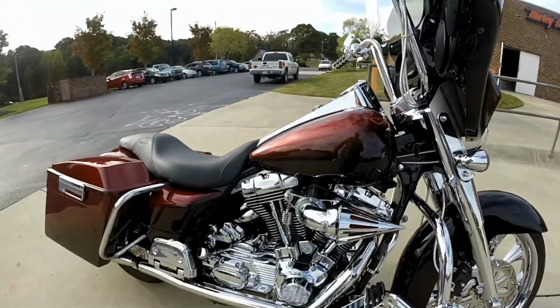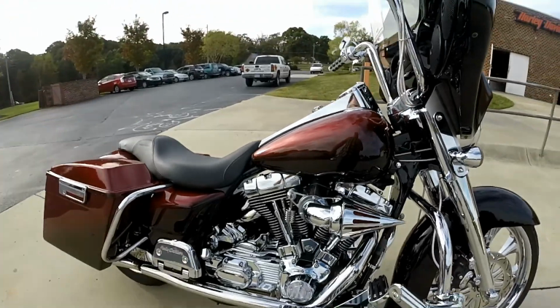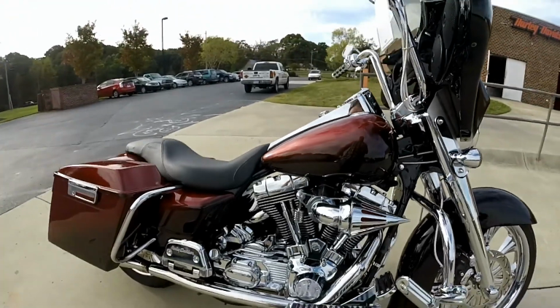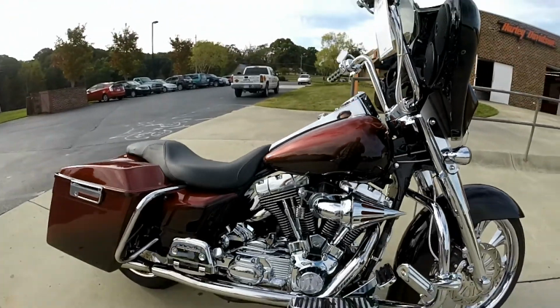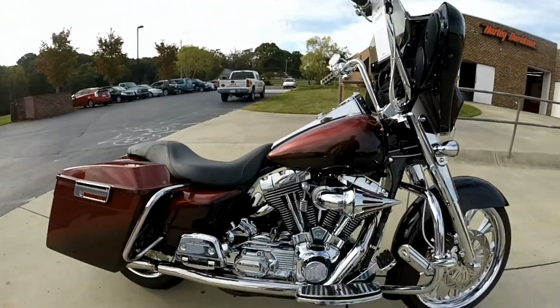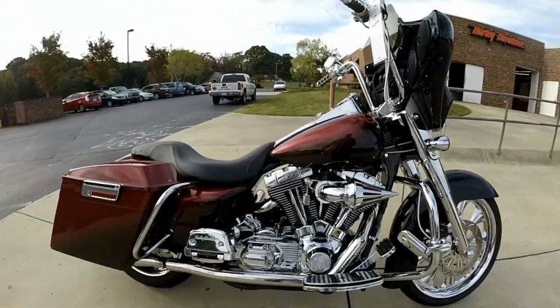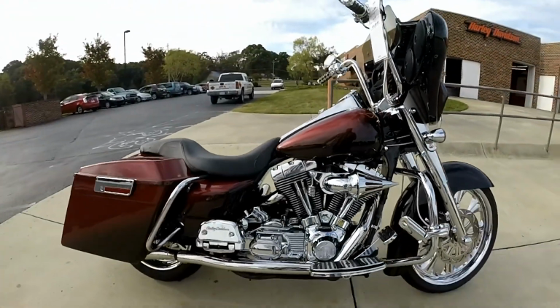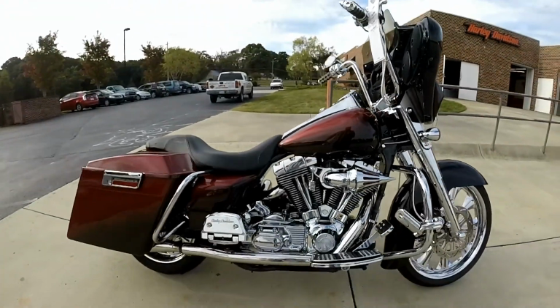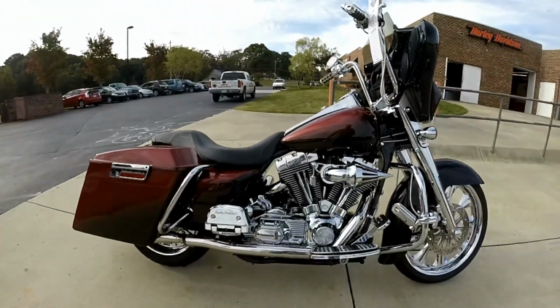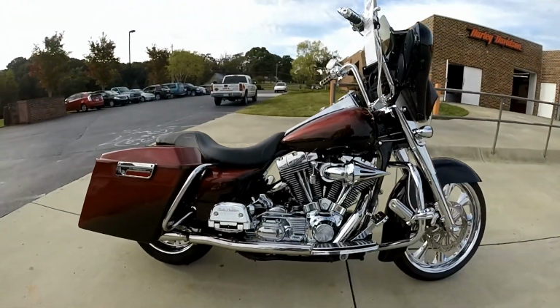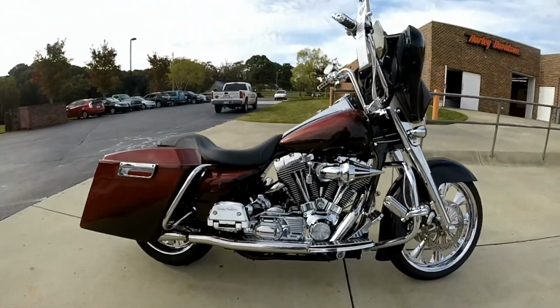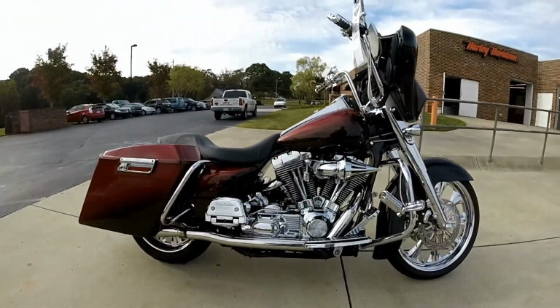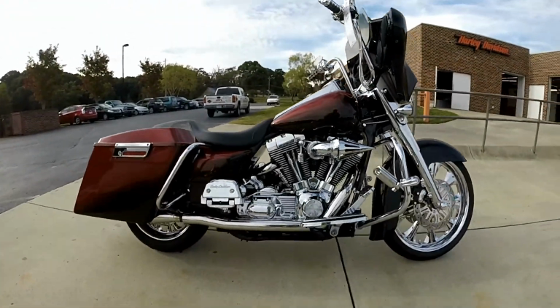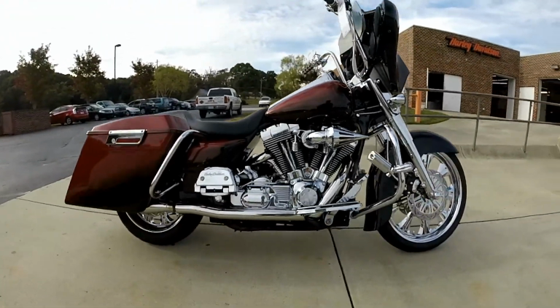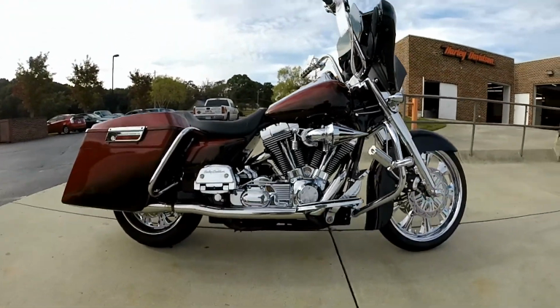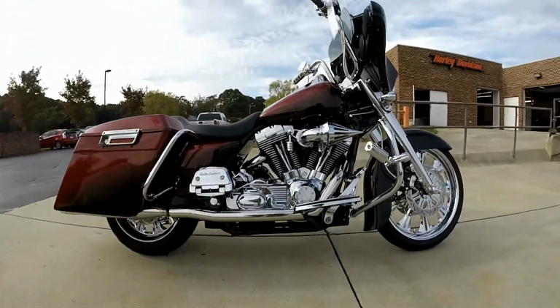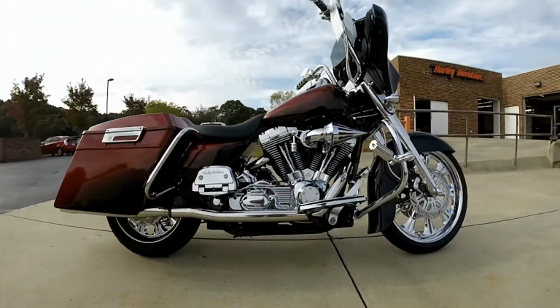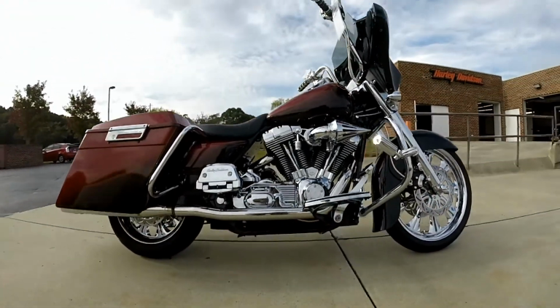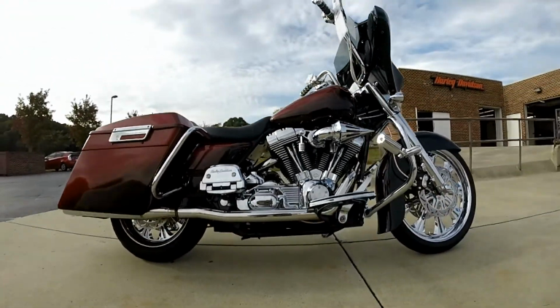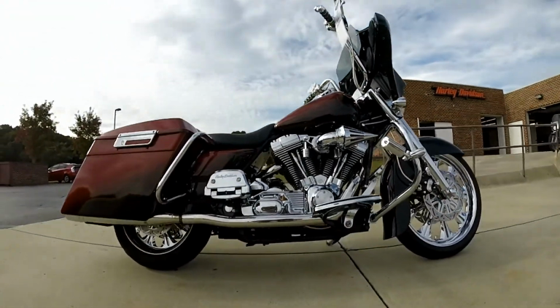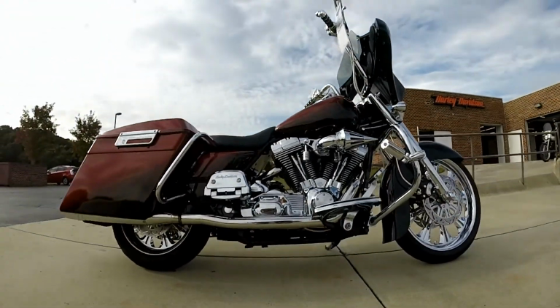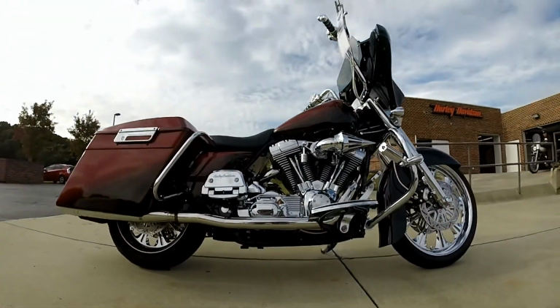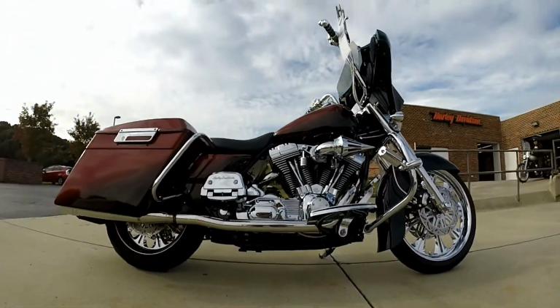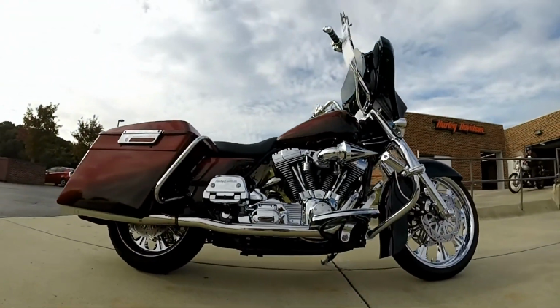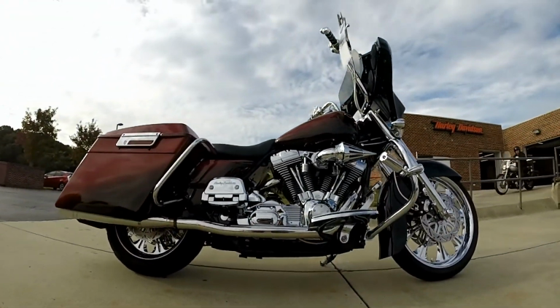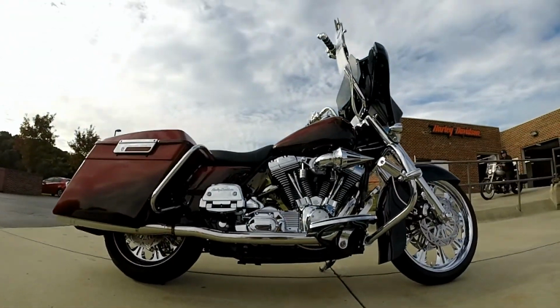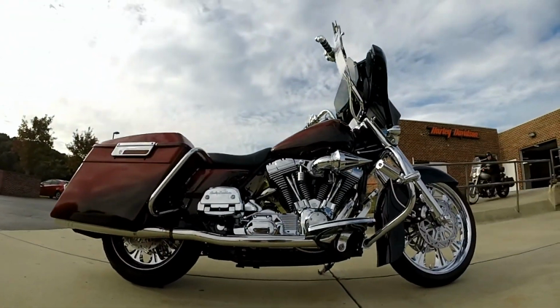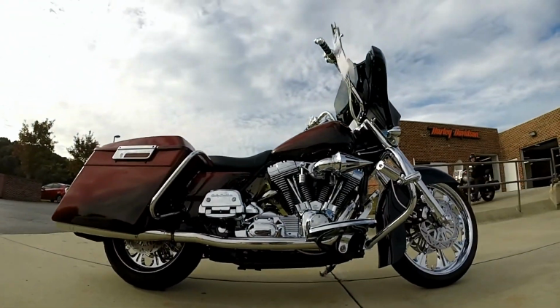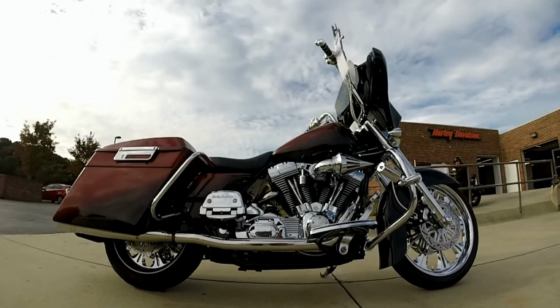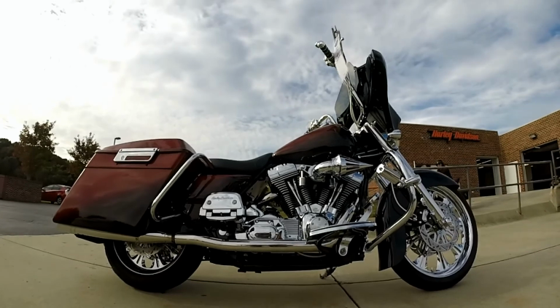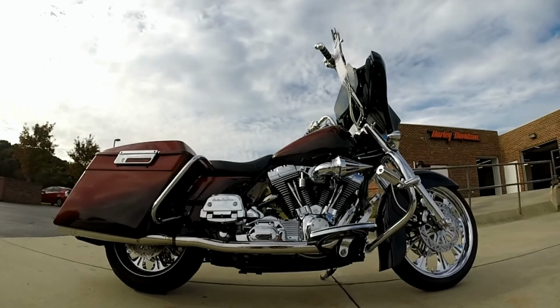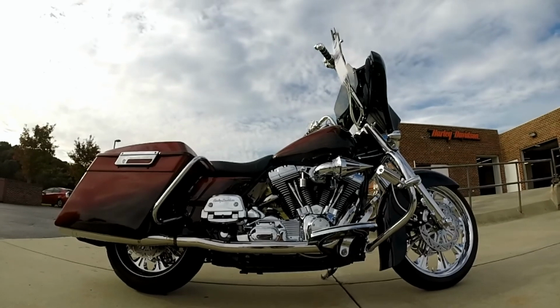Oh yeah, you gotta love that. Come on down, take them for a demo ride today right here at Cox's Harley-Davidson. Let's go.